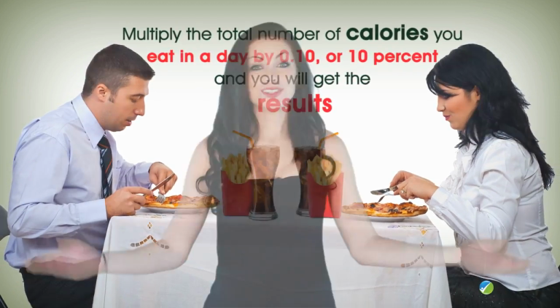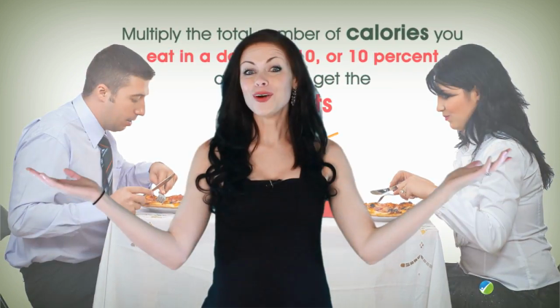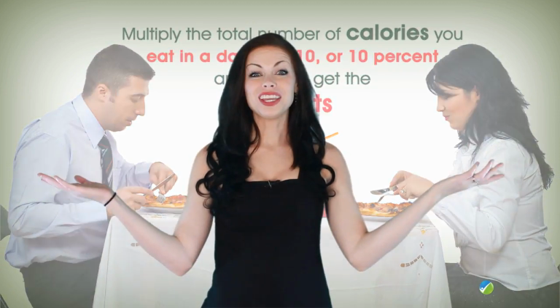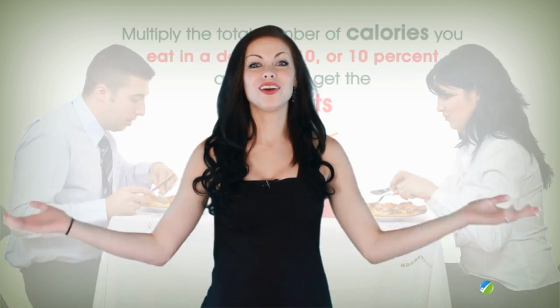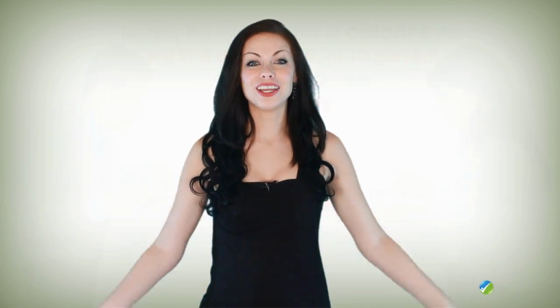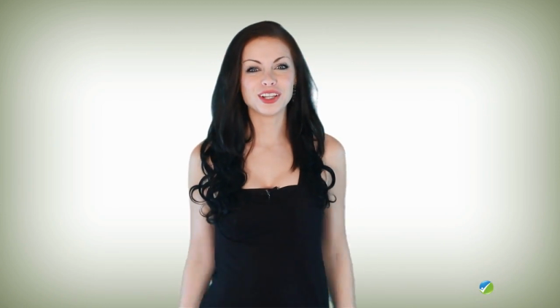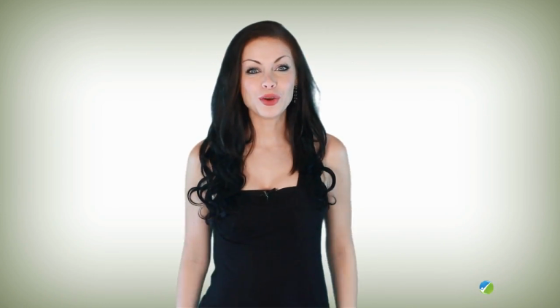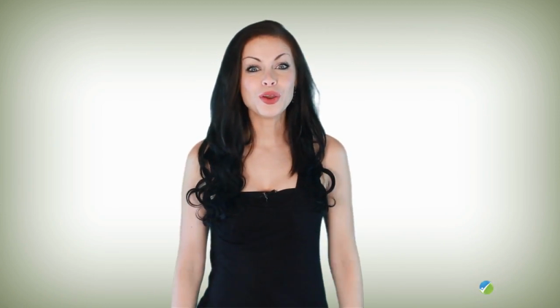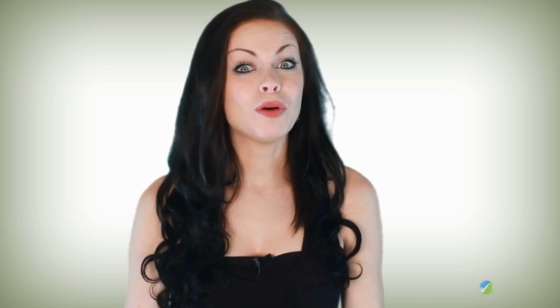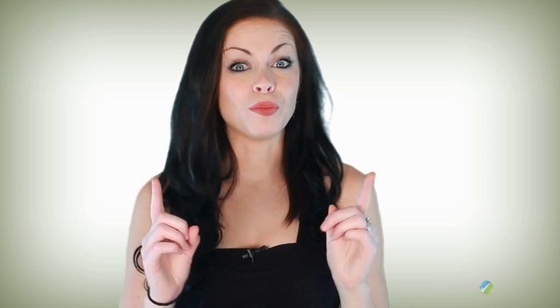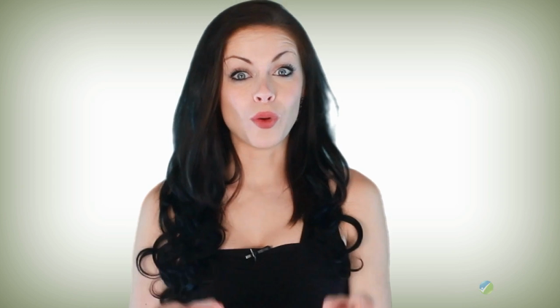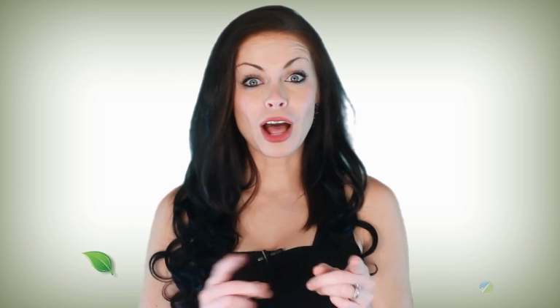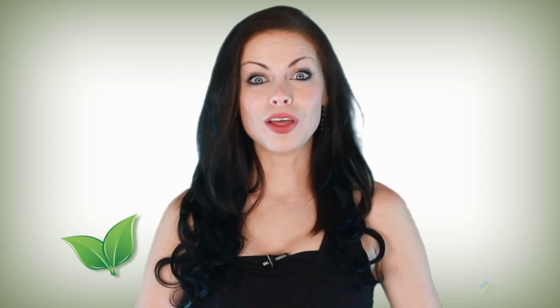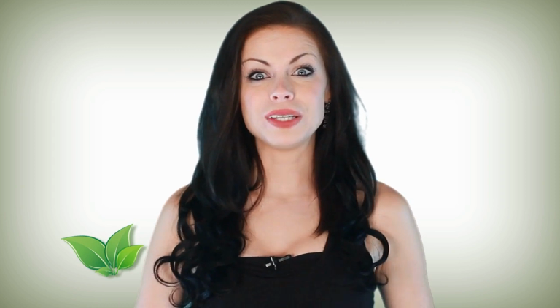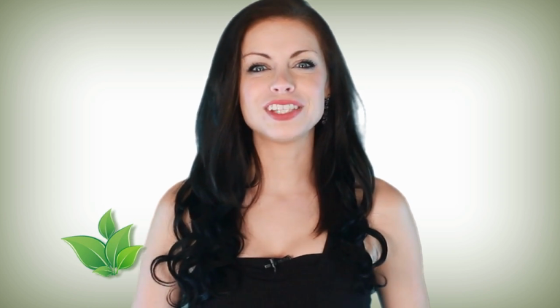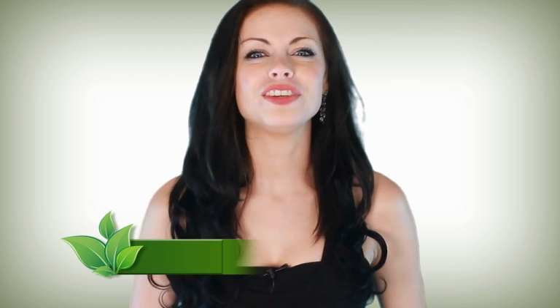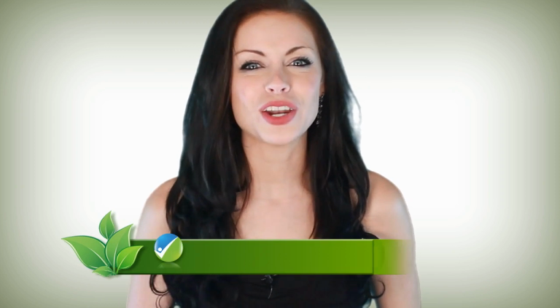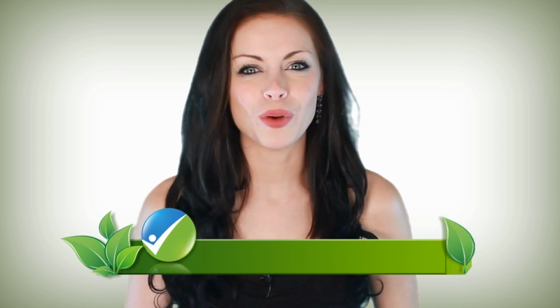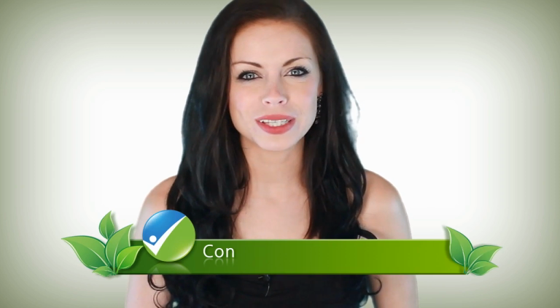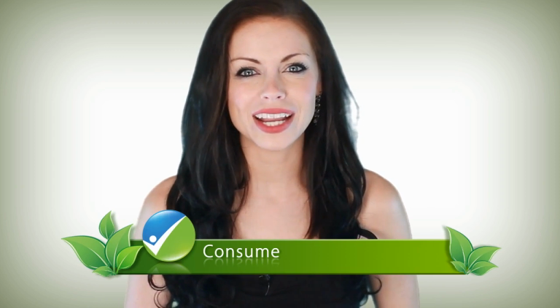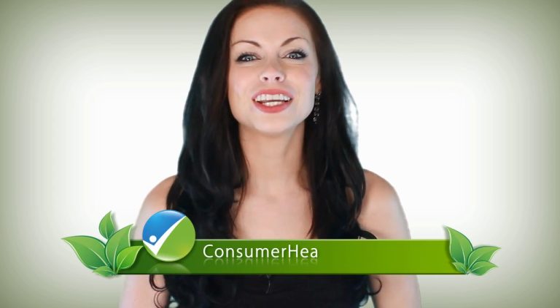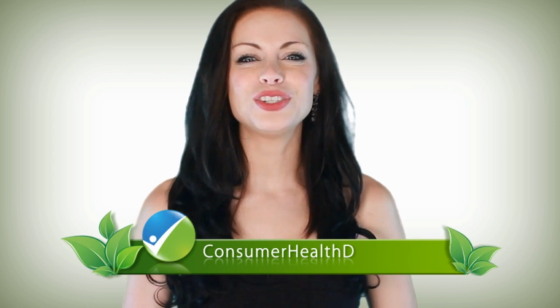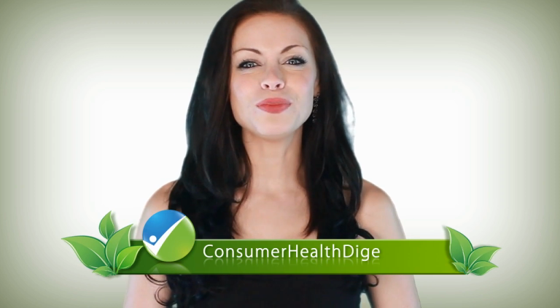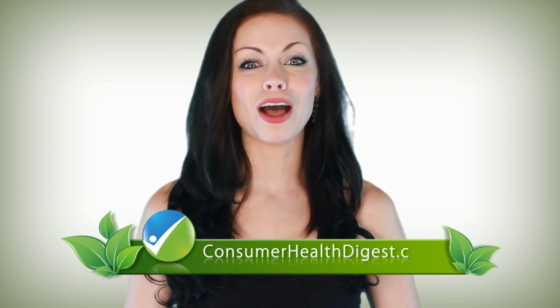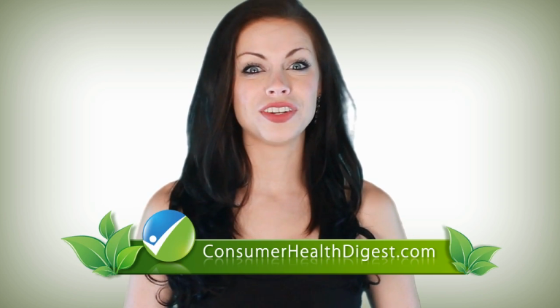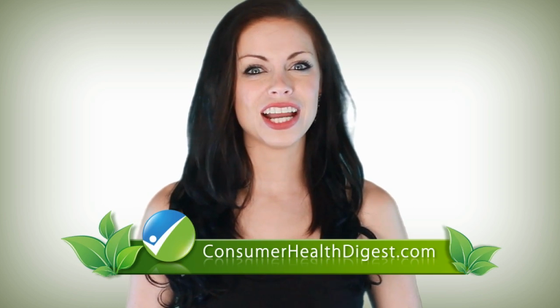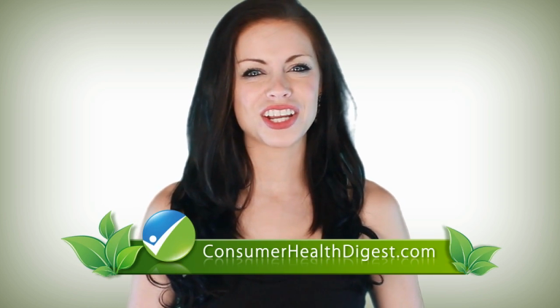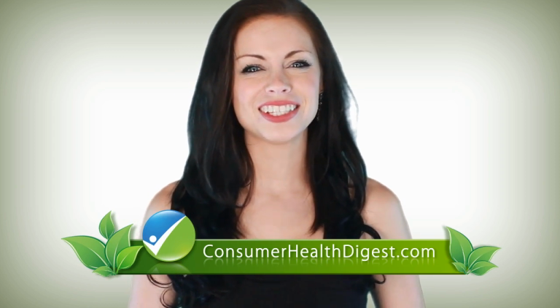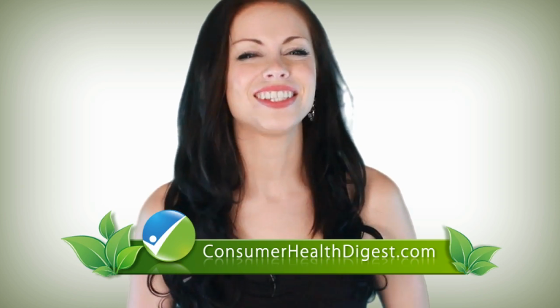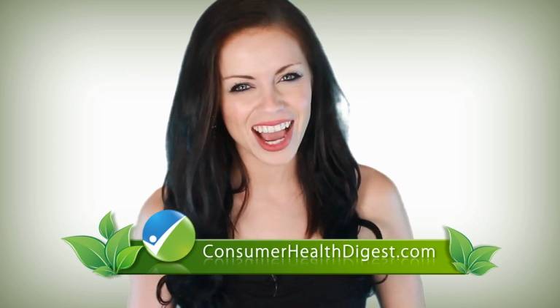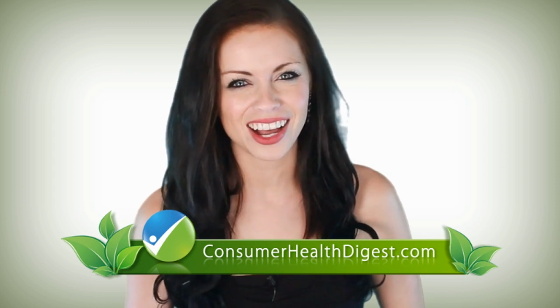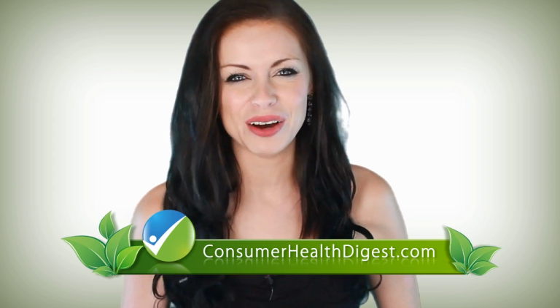So here I conclude, but for more health updates visit our website, ConsumerHealthDigest.com.